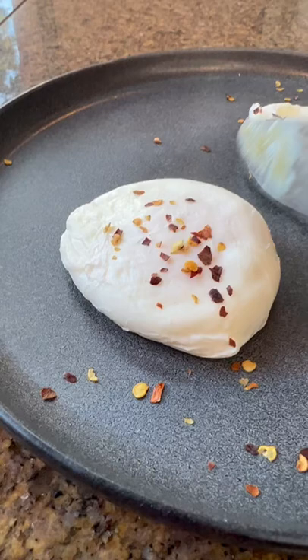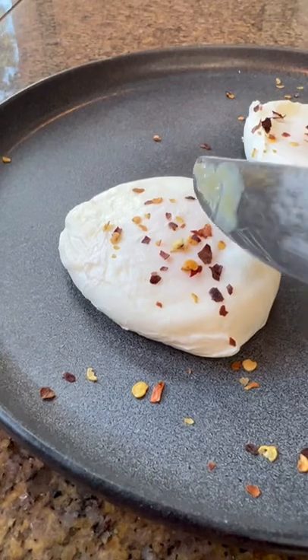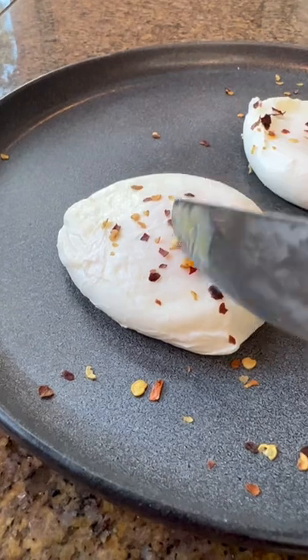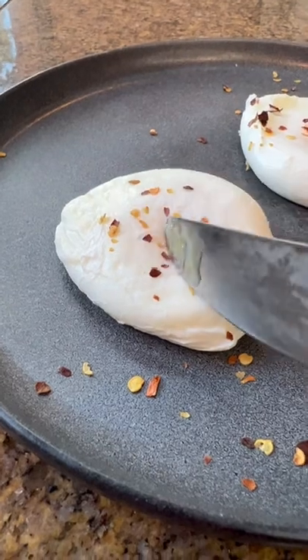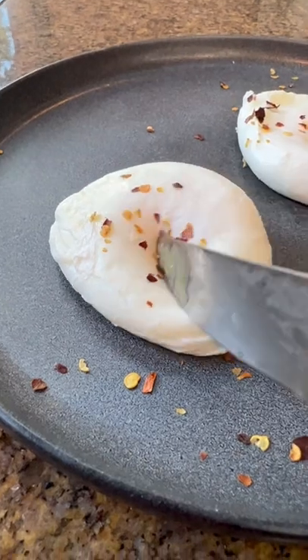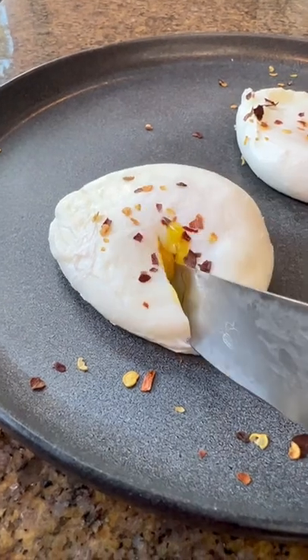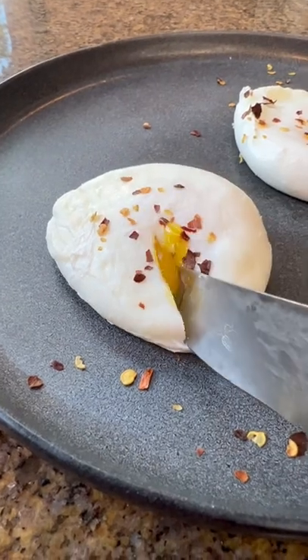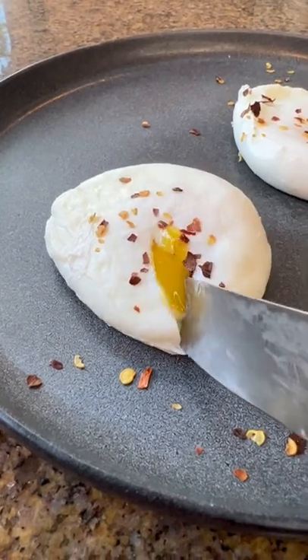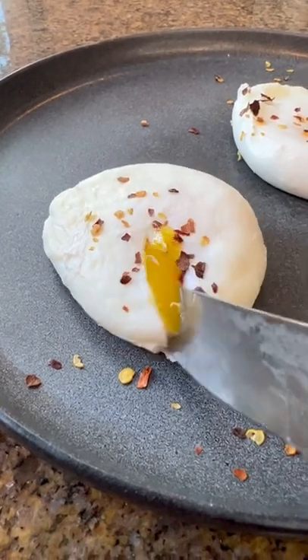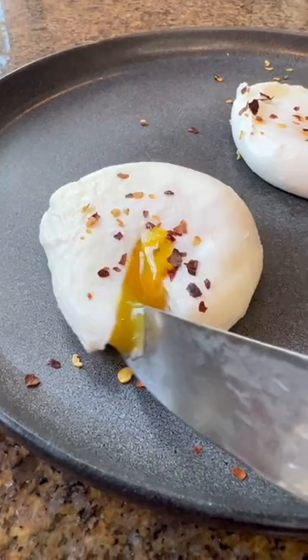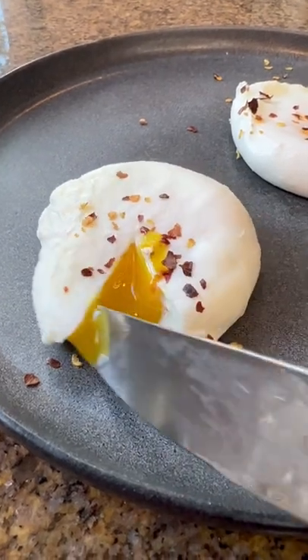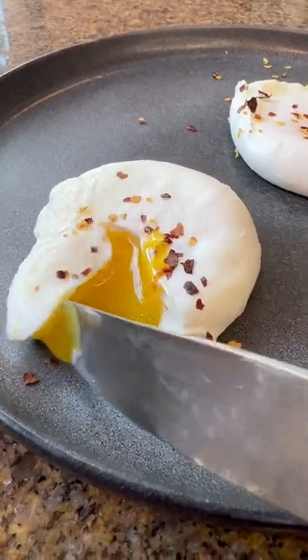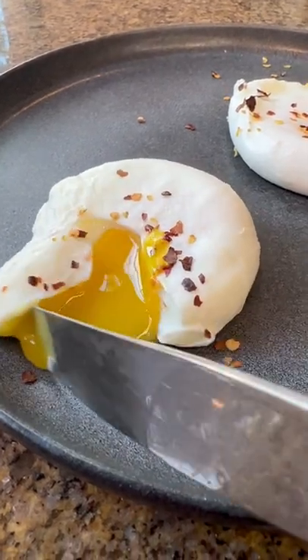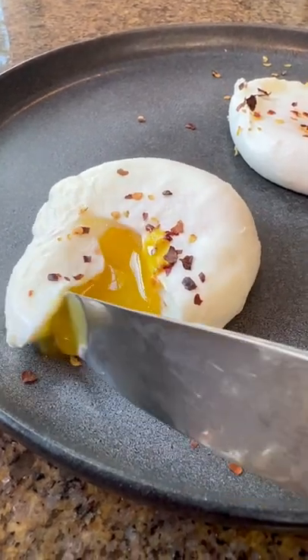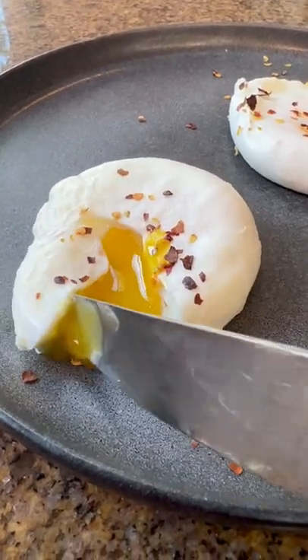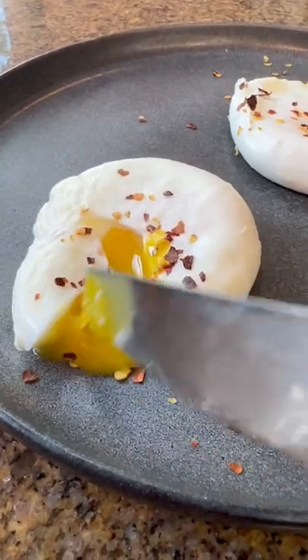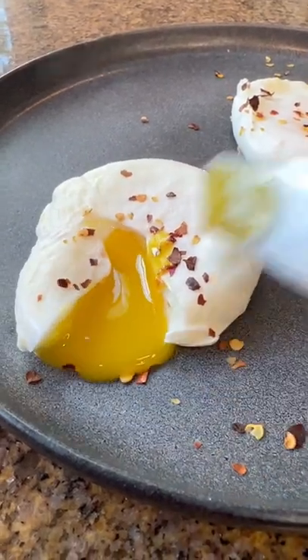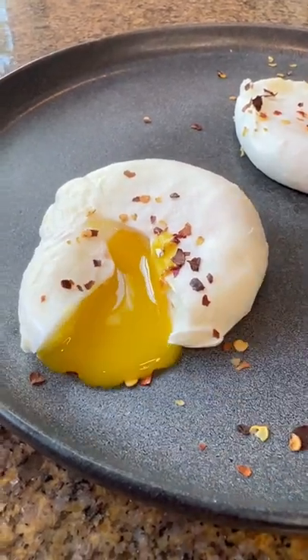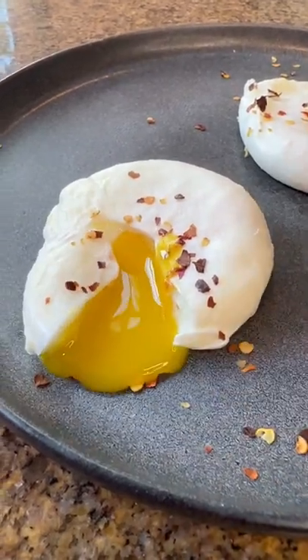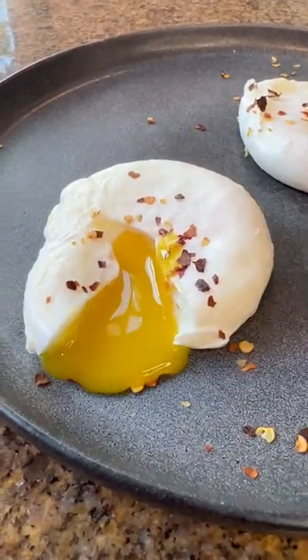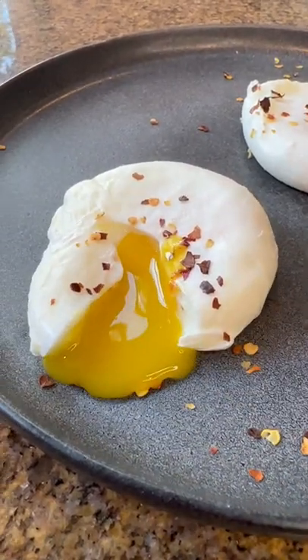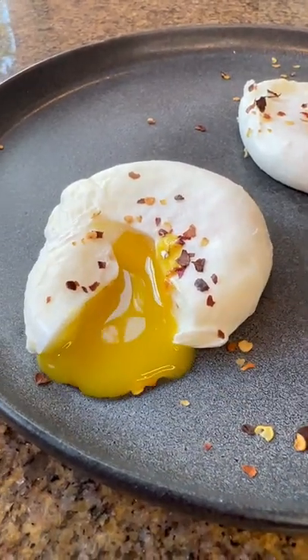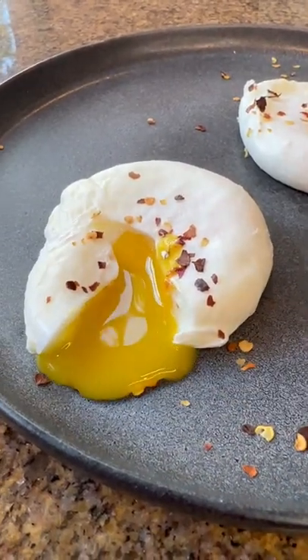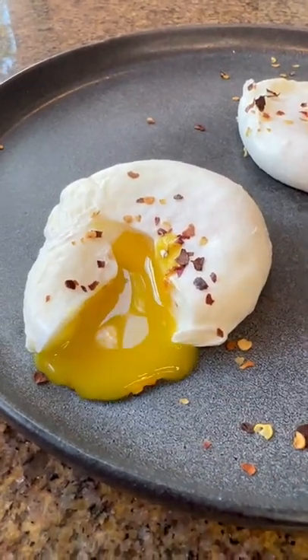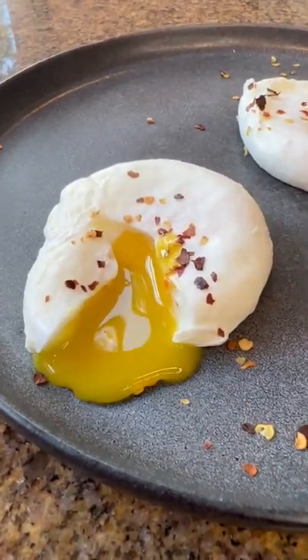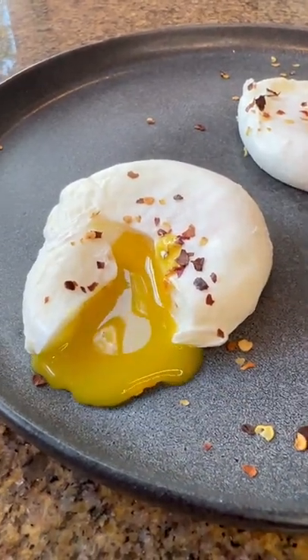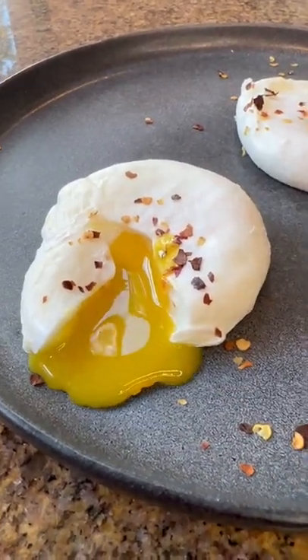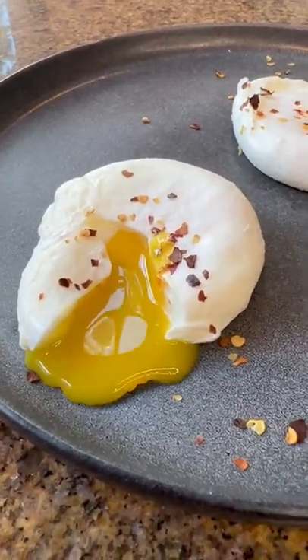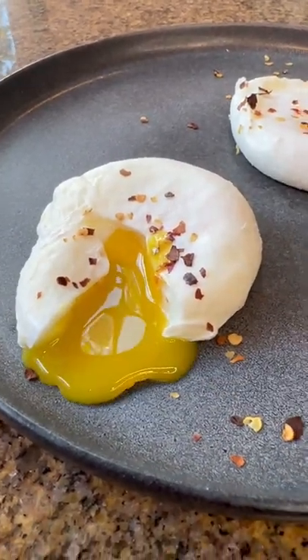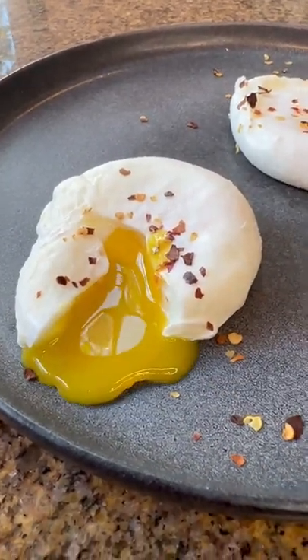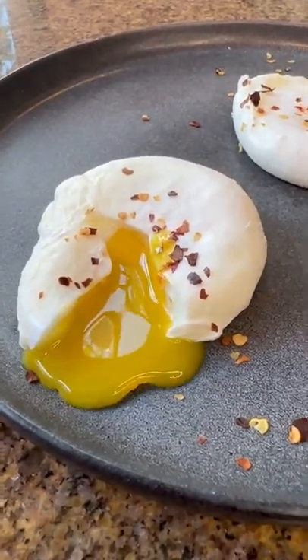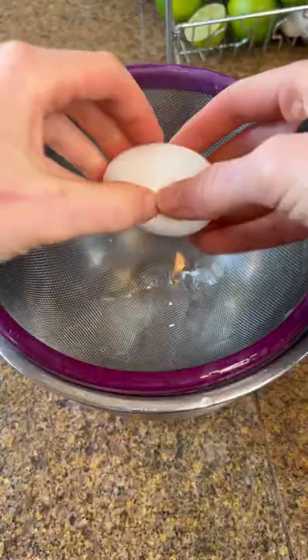I used to have to poach hundreds of eggs for brunch service, and this is a foolproof way to make the perfect poached egg.